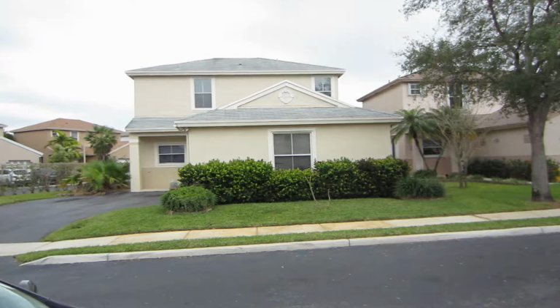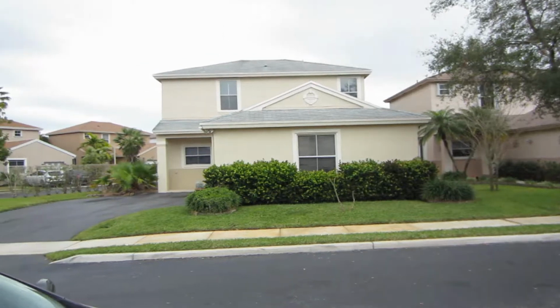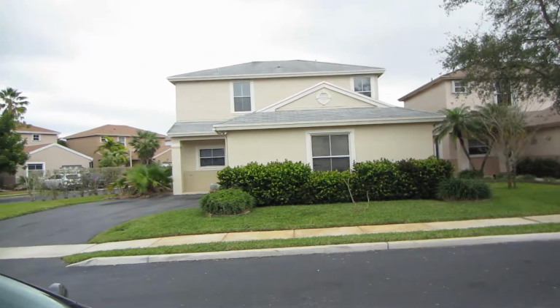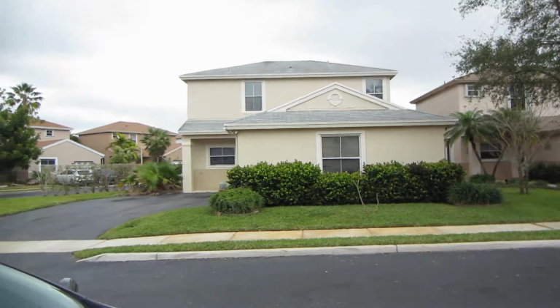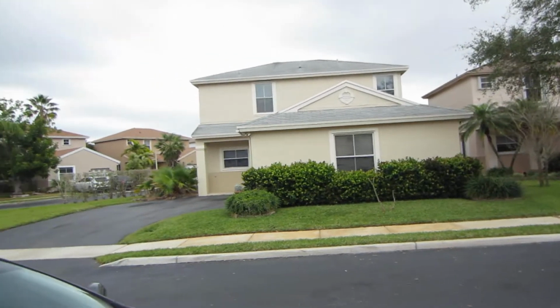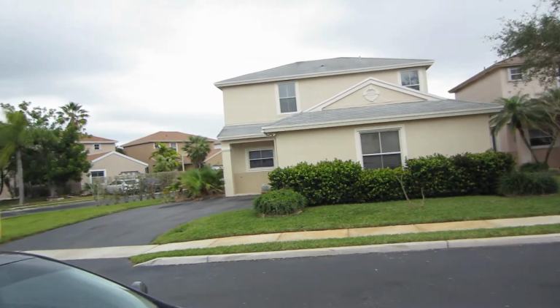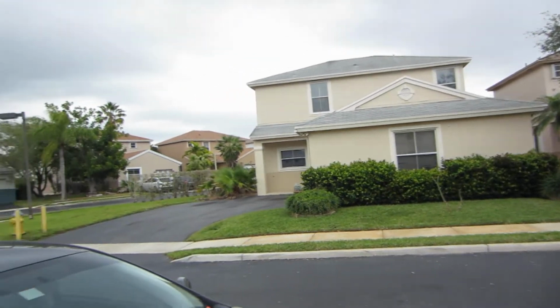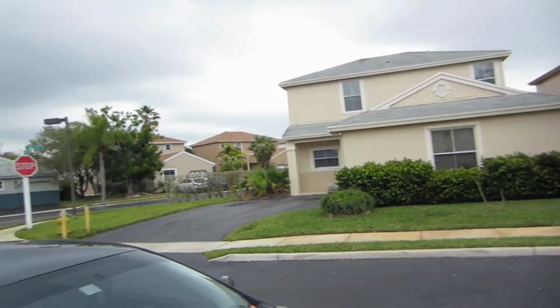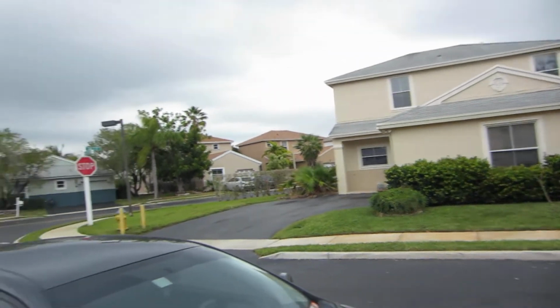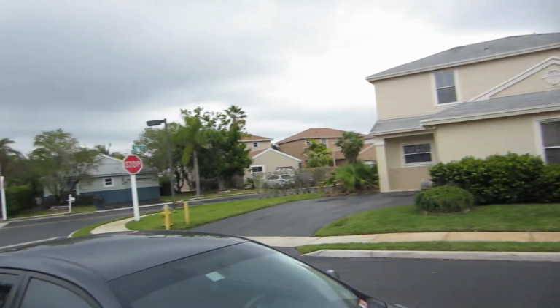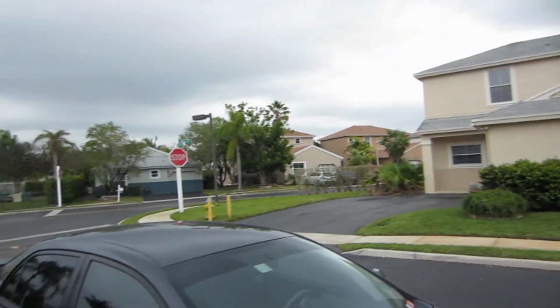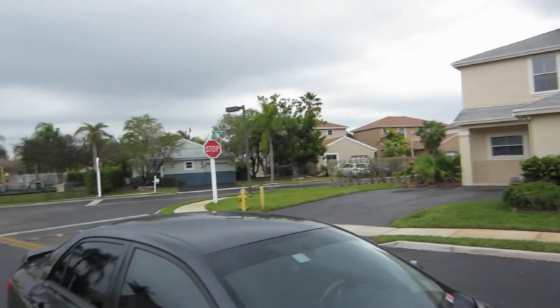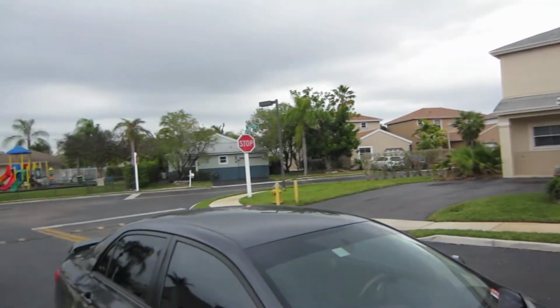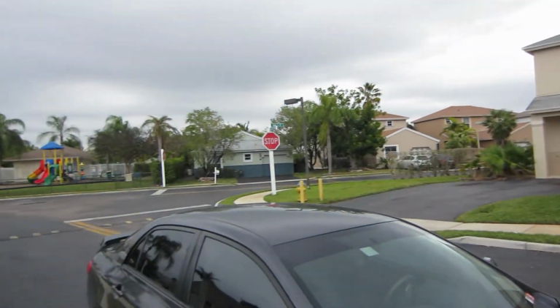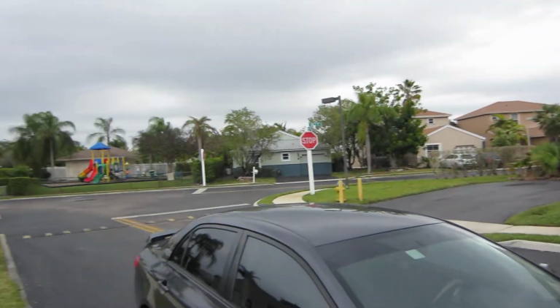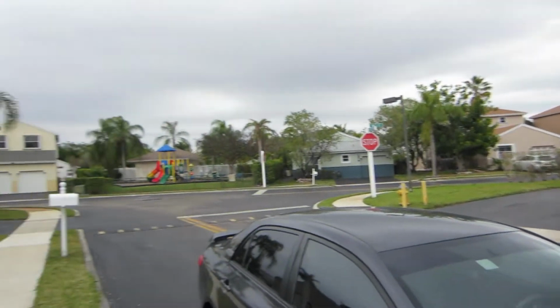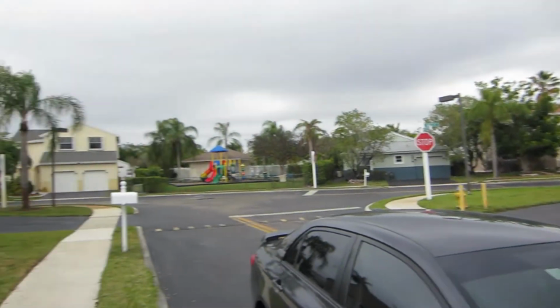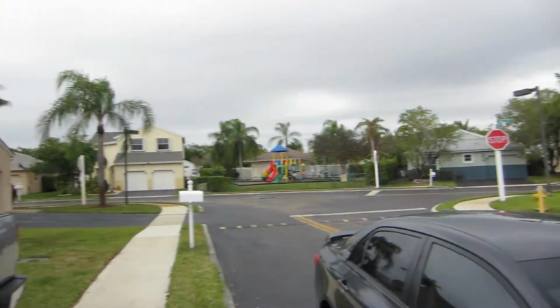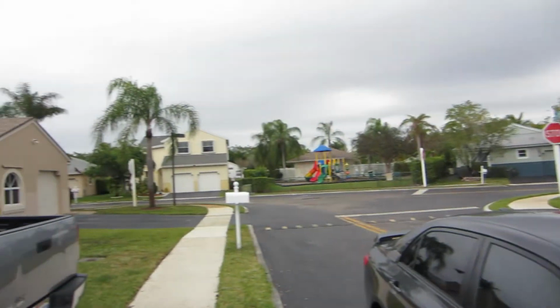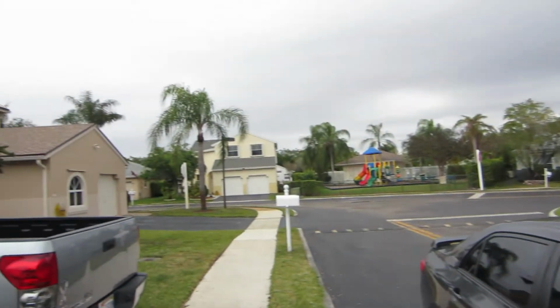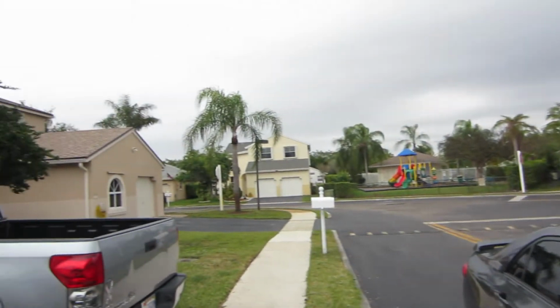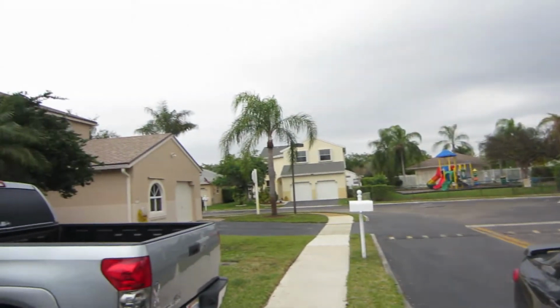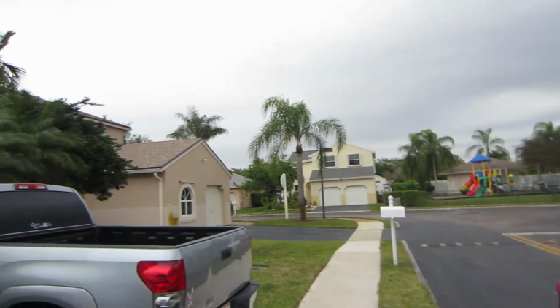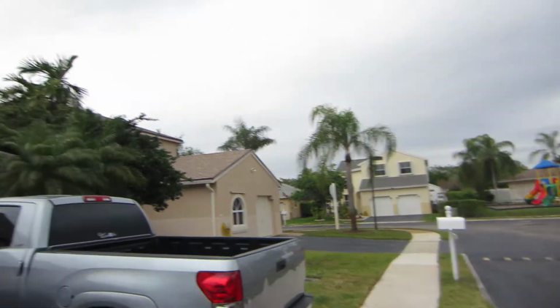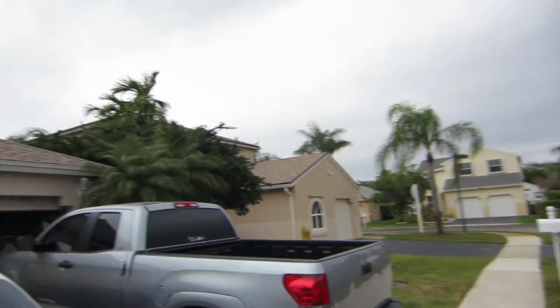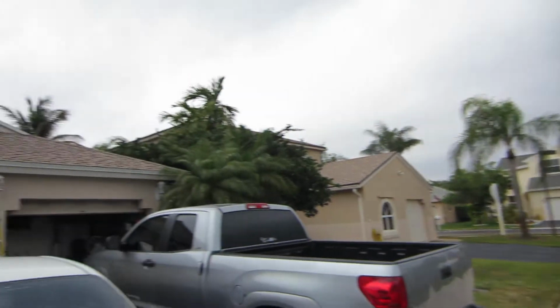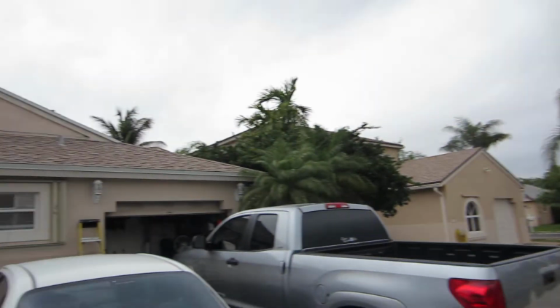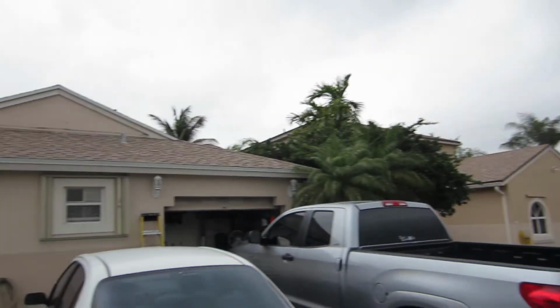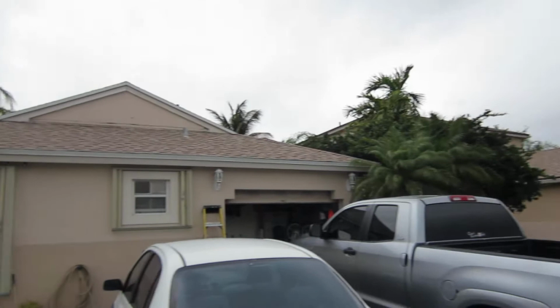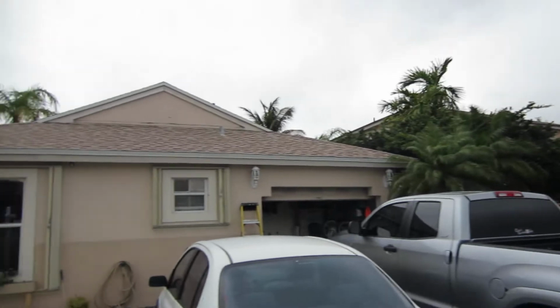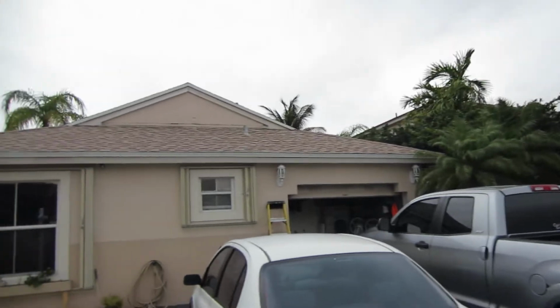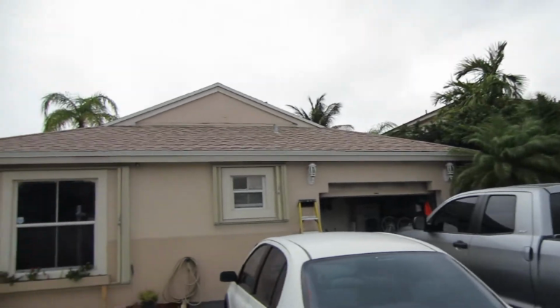Property 264 Northwest 207th Terrace in Chapel Trail and Dimensions.